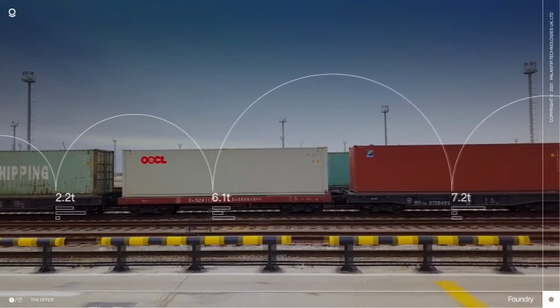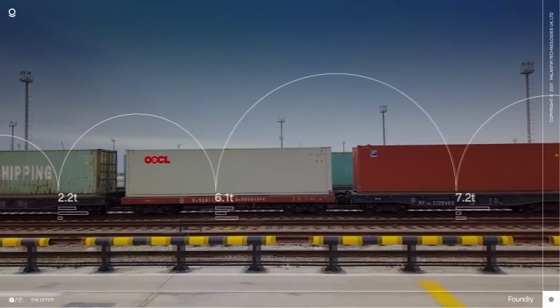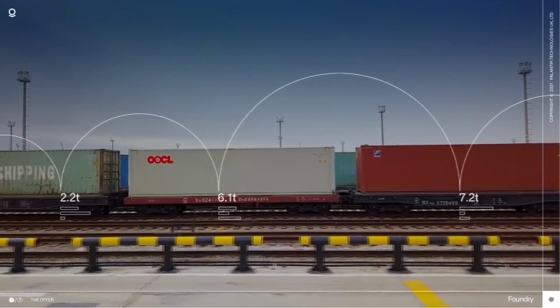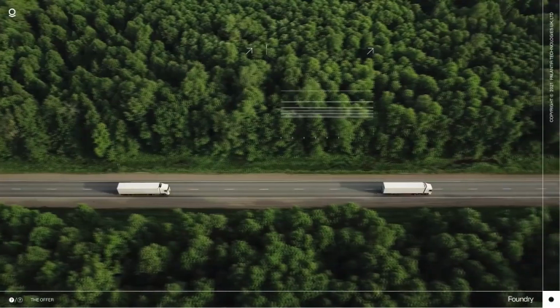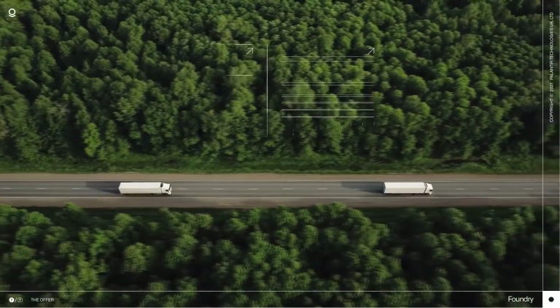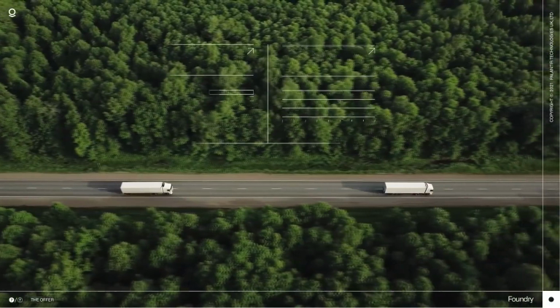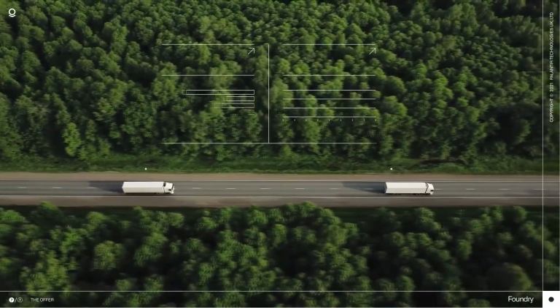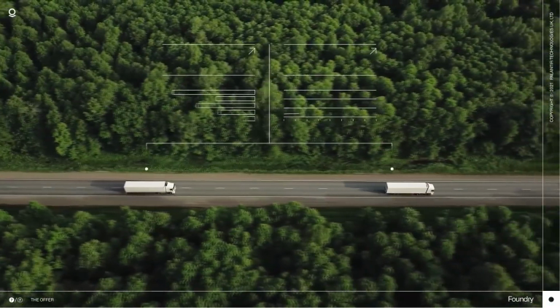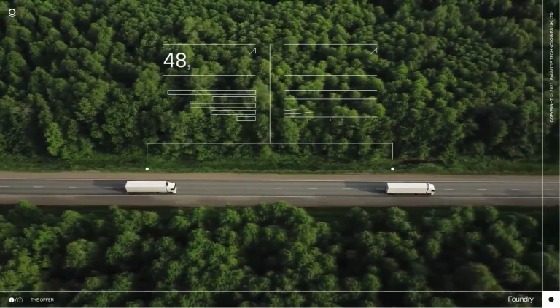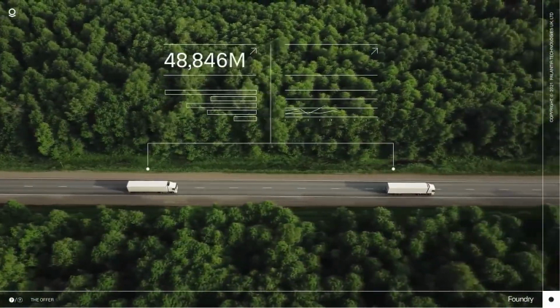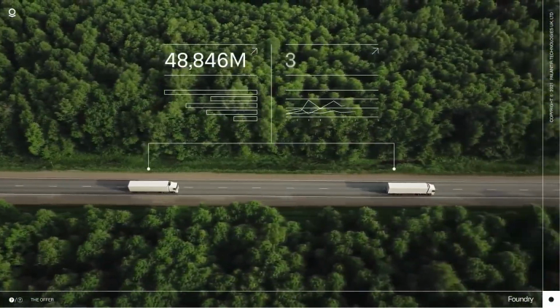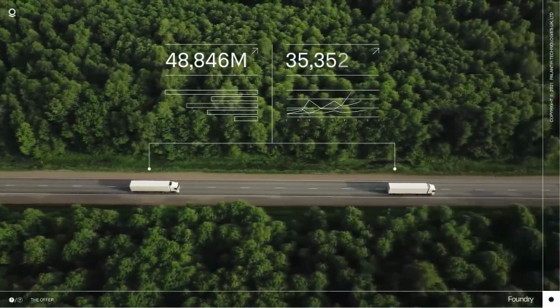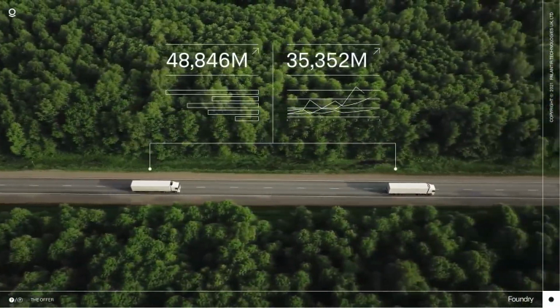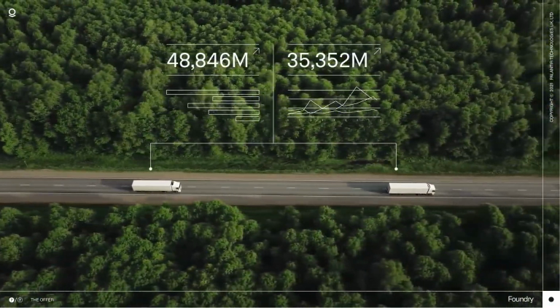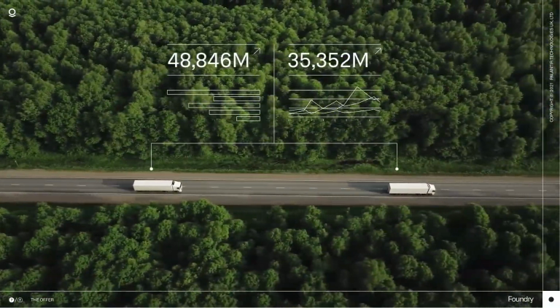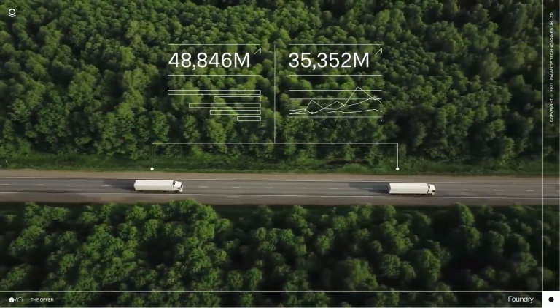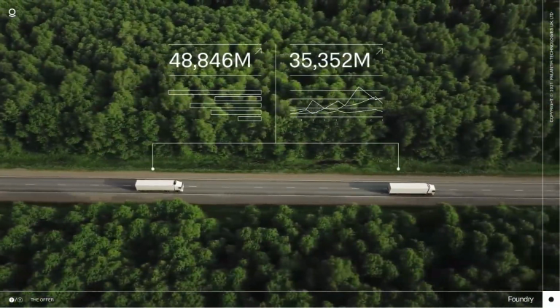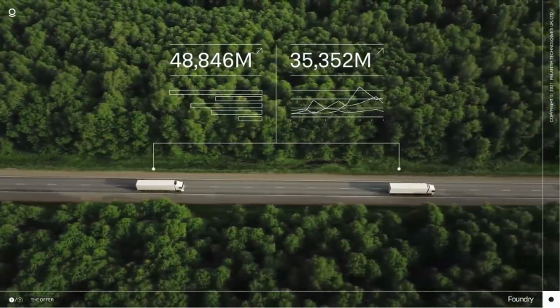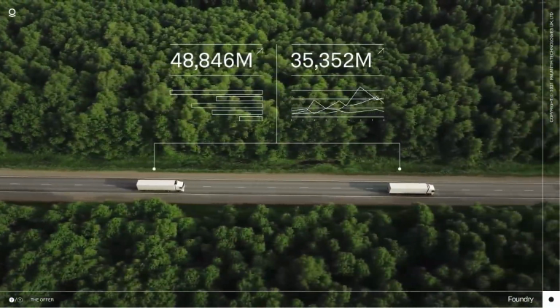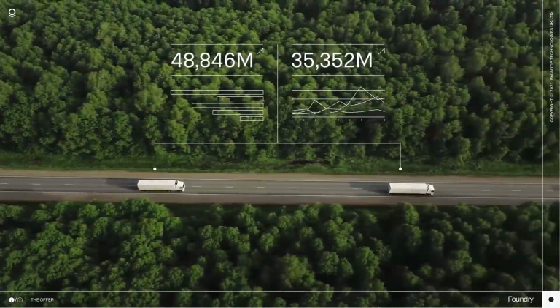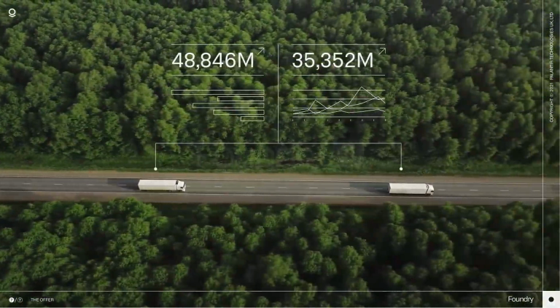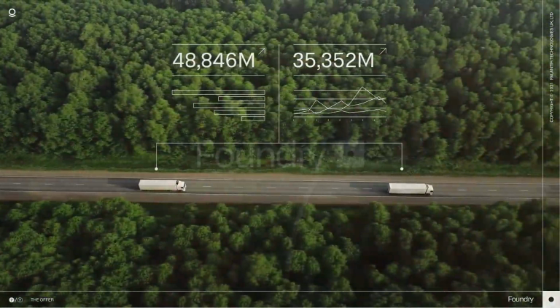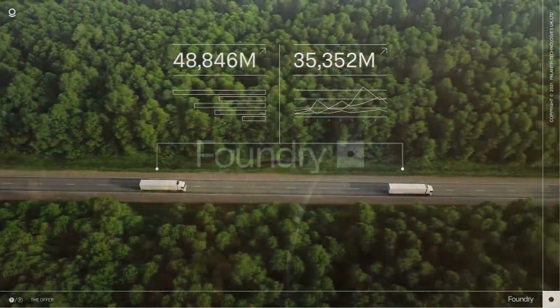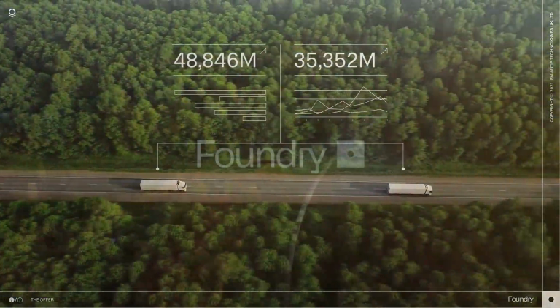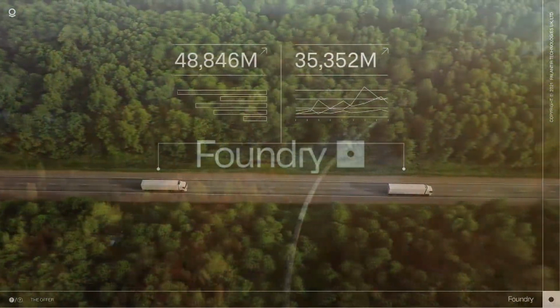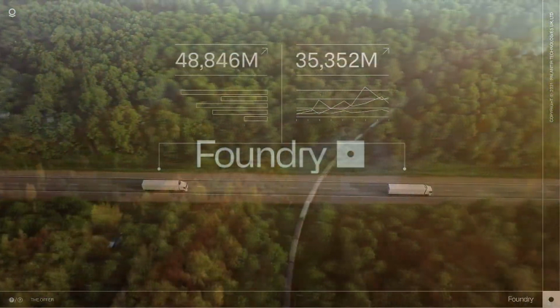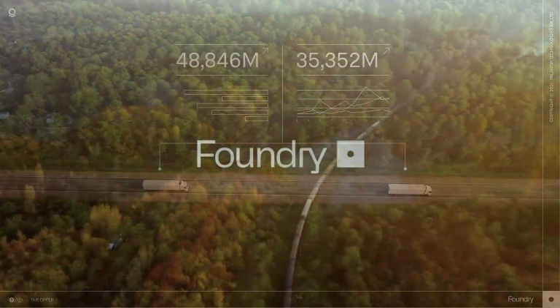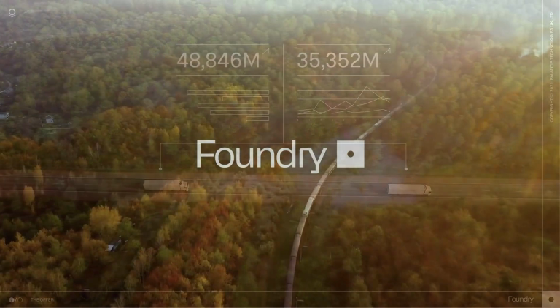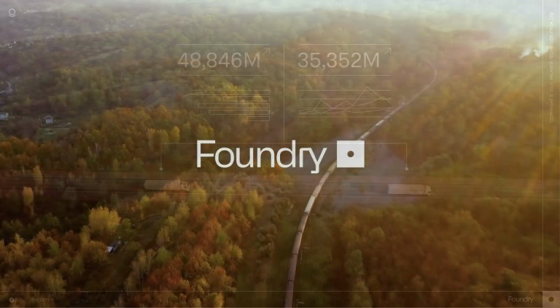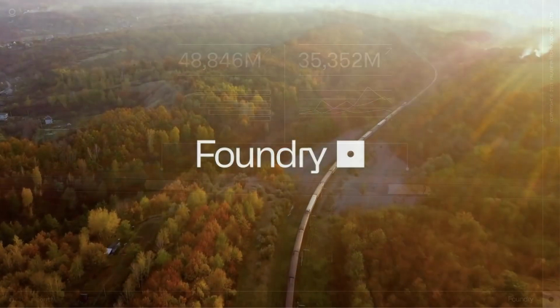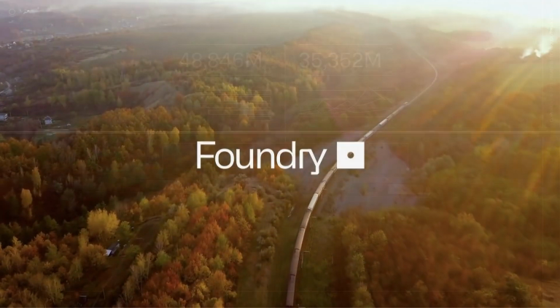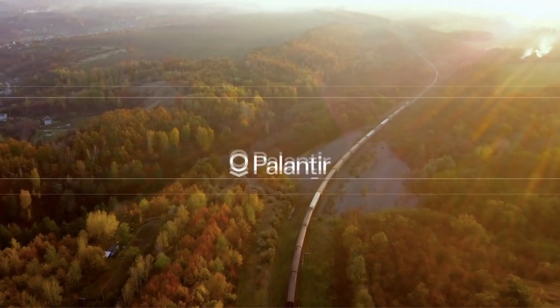Rather than replacing existing IT investments in the supply chain, Foundry supercharges them.